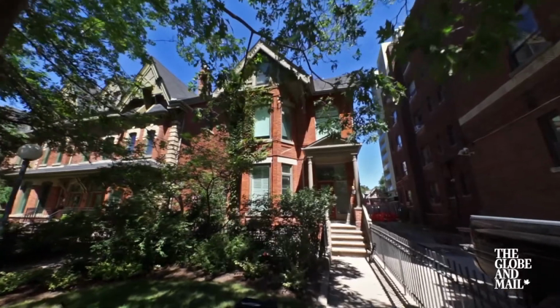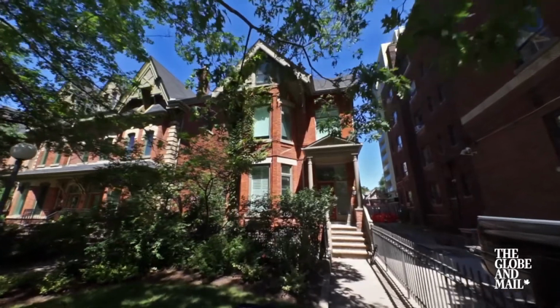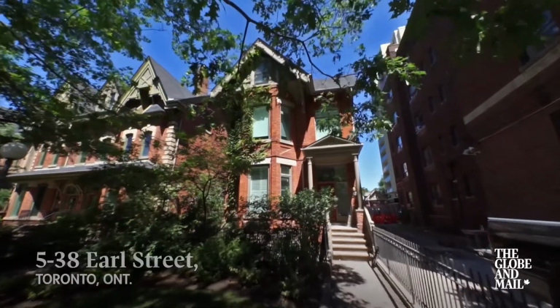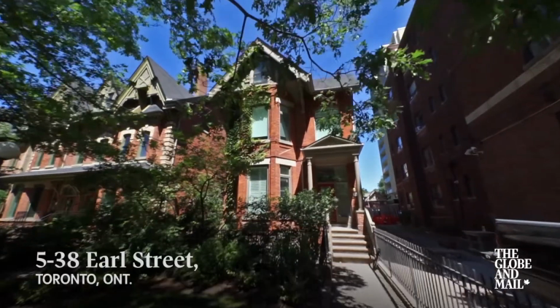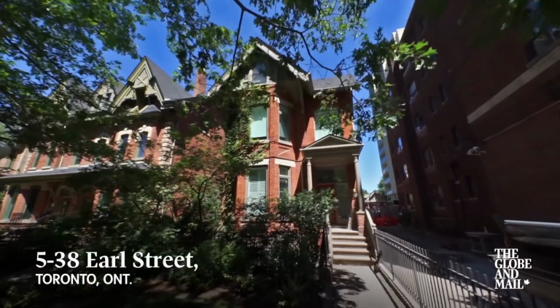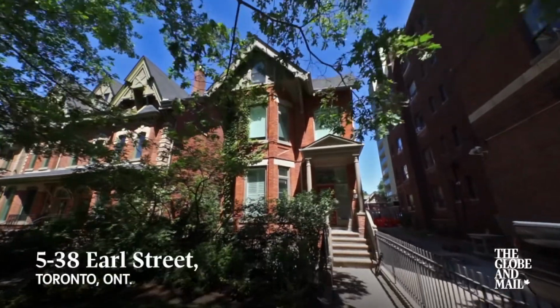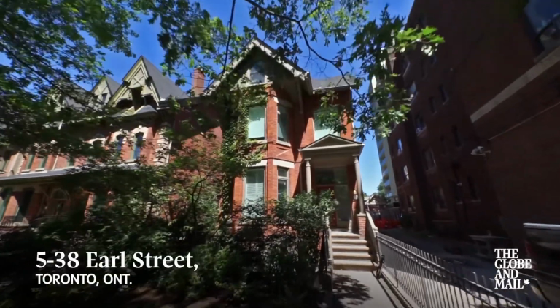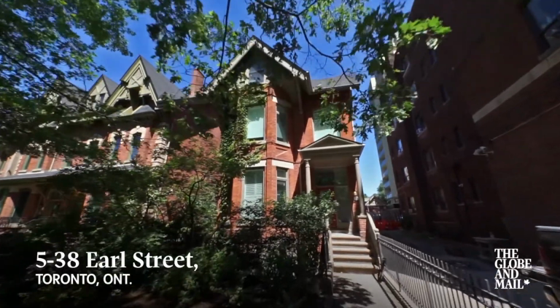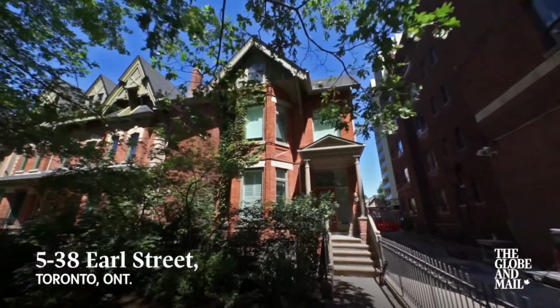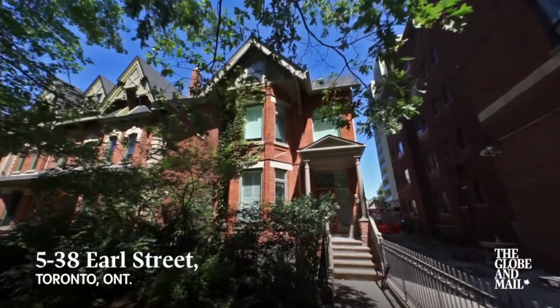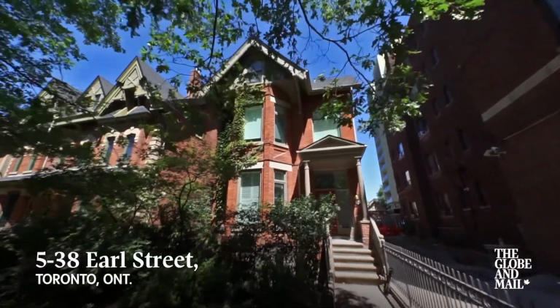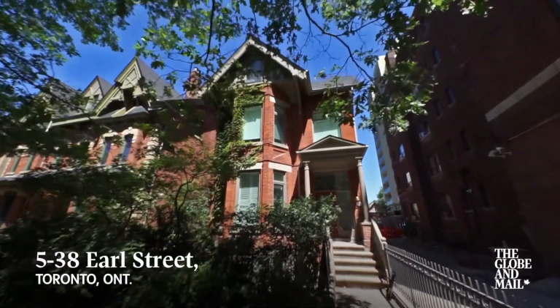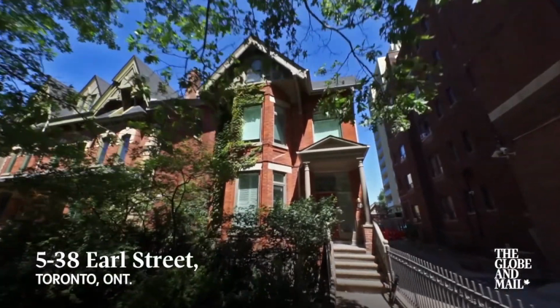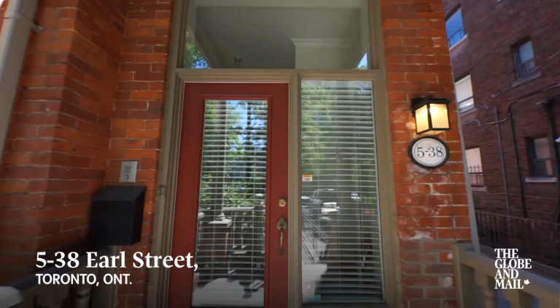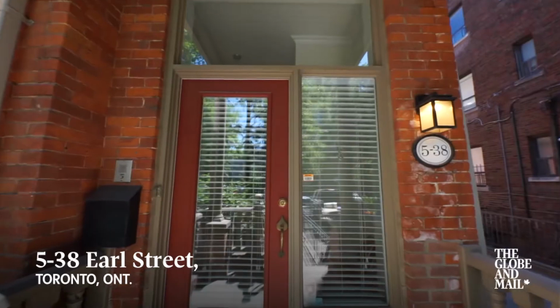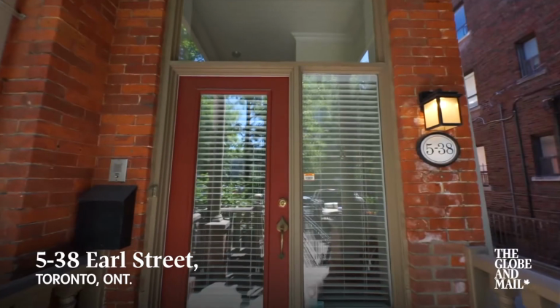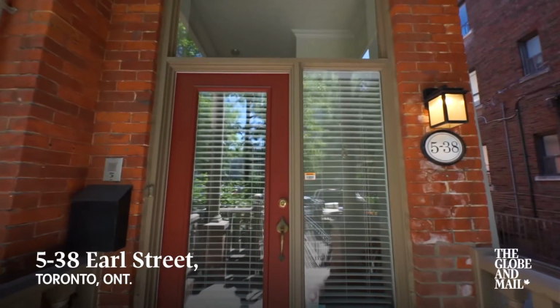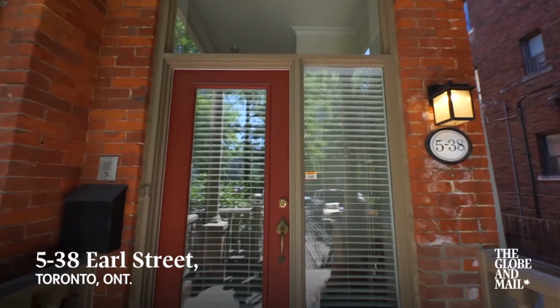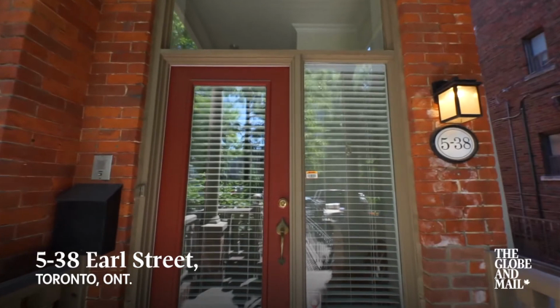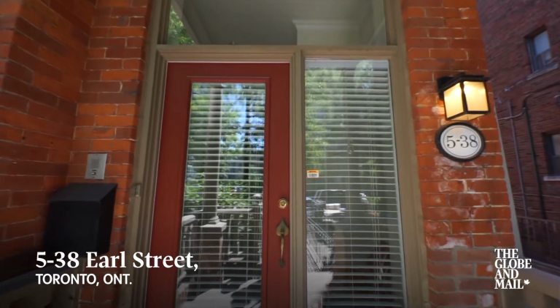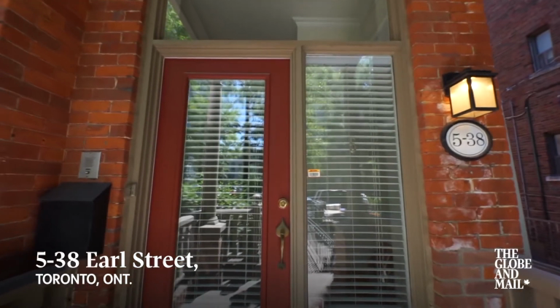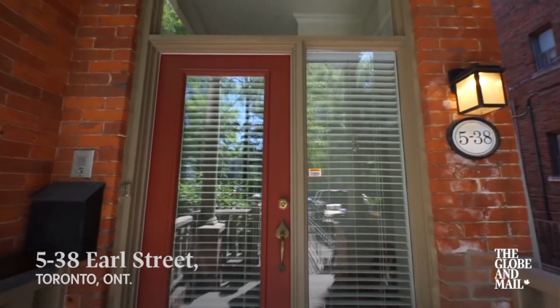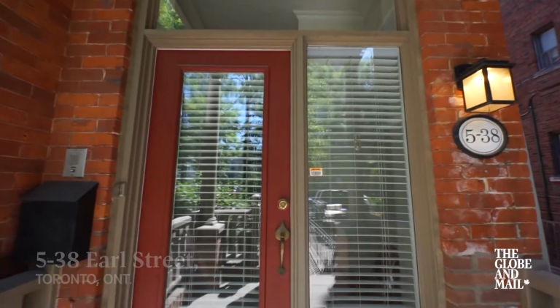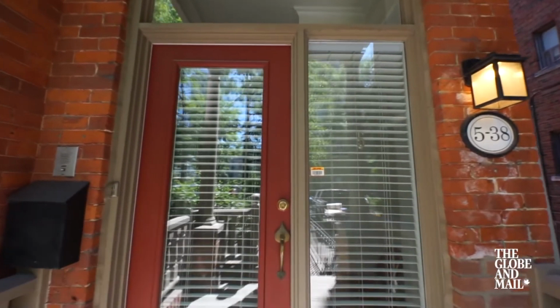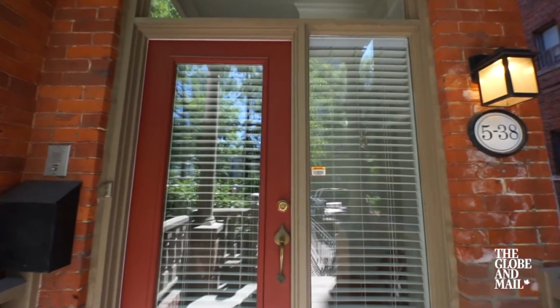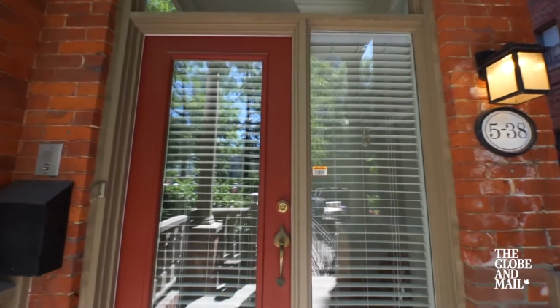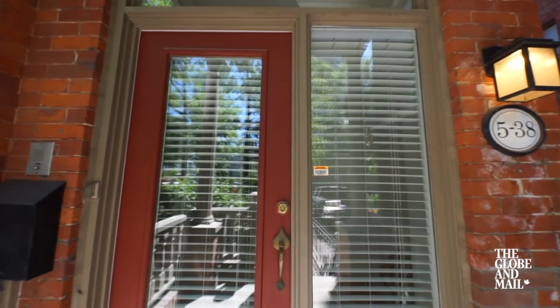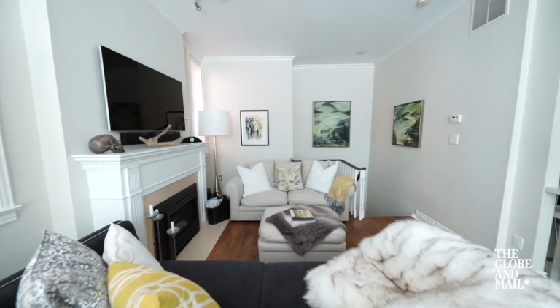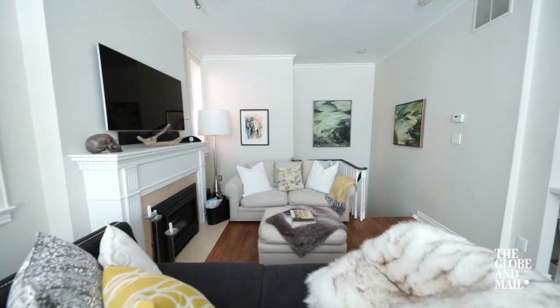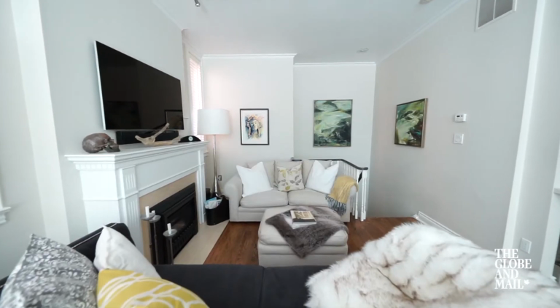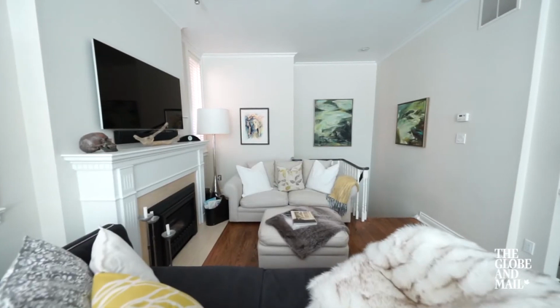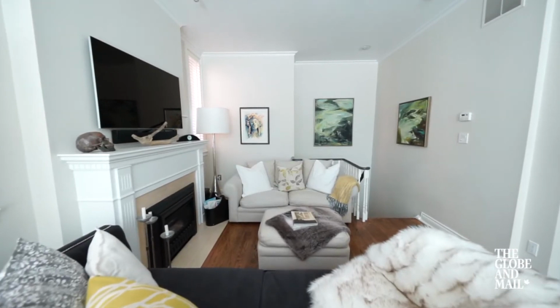Townhouse 5, 38 Earl Street is a one-bedroom, one-bathroom condominium in a converted mansion.